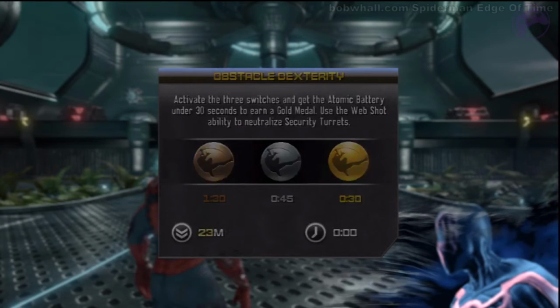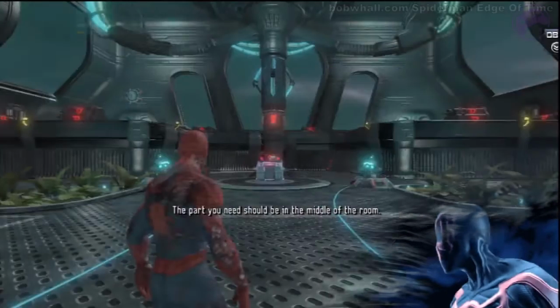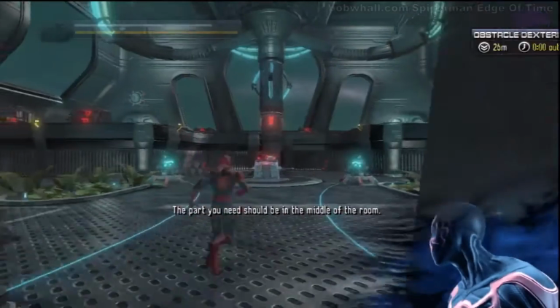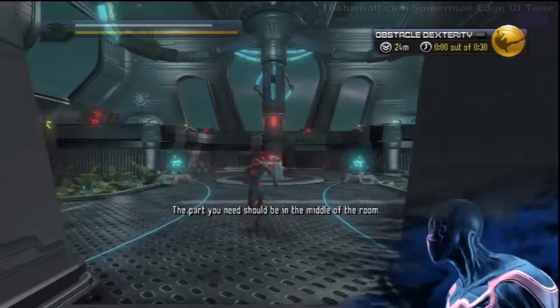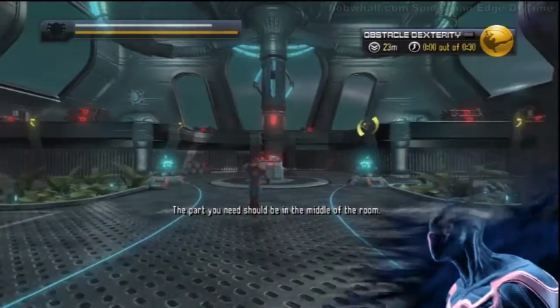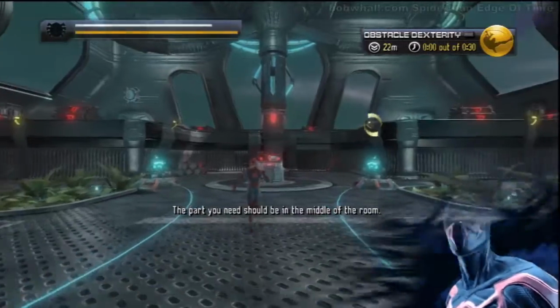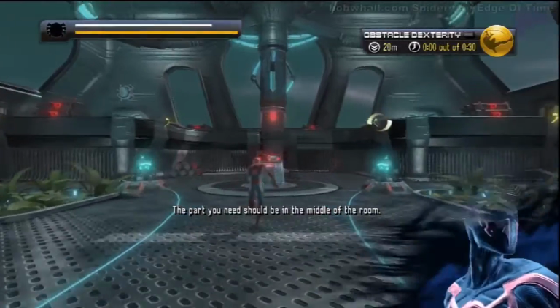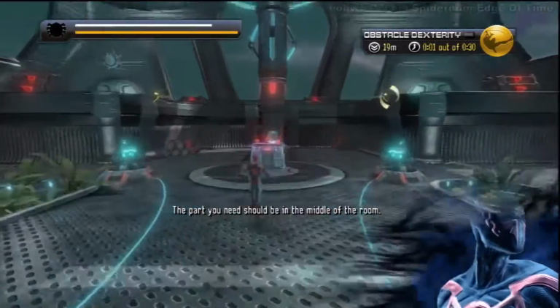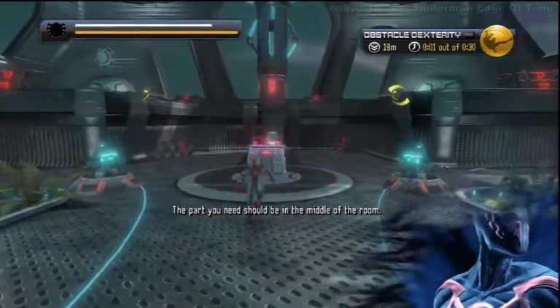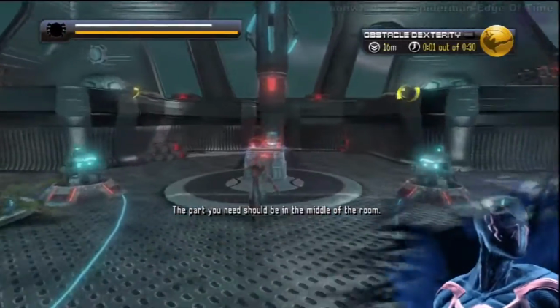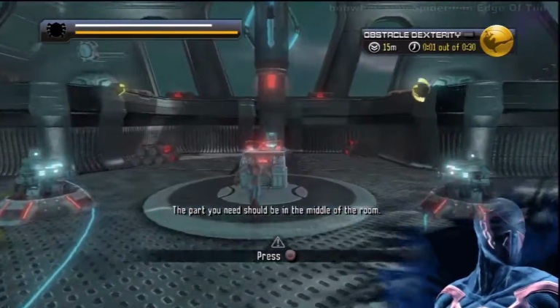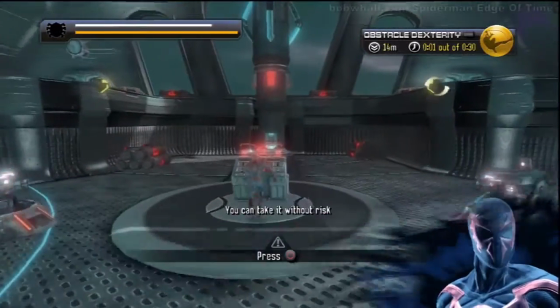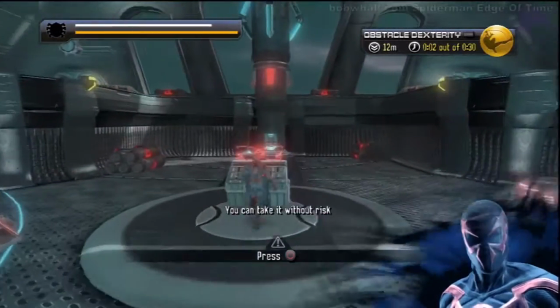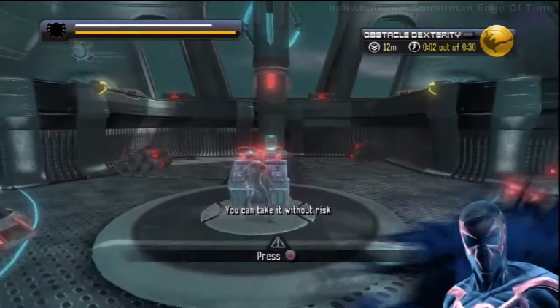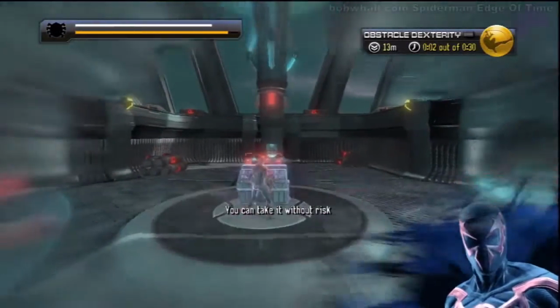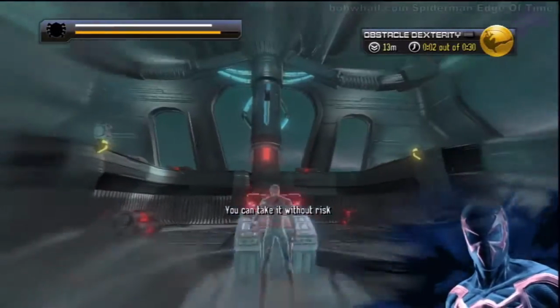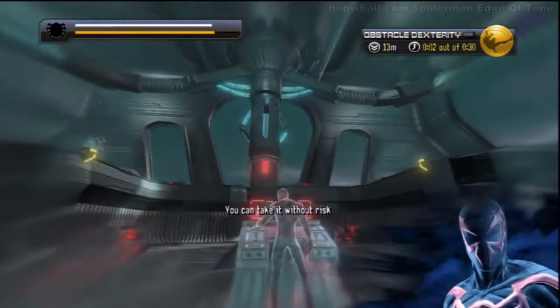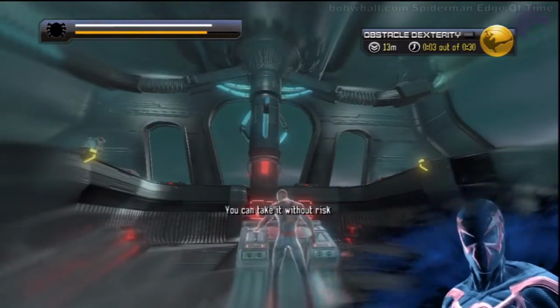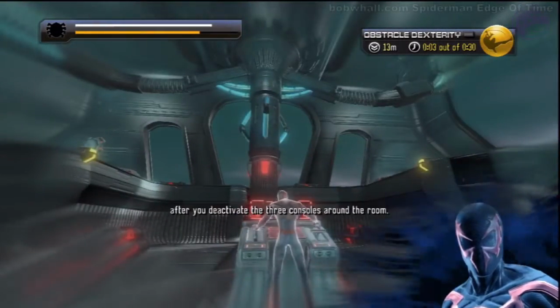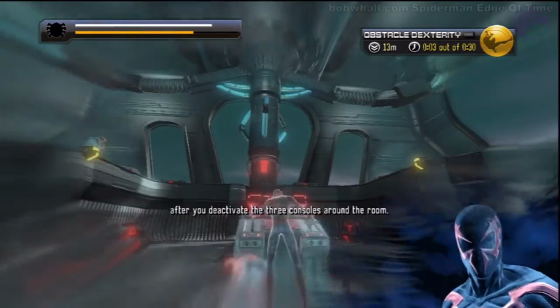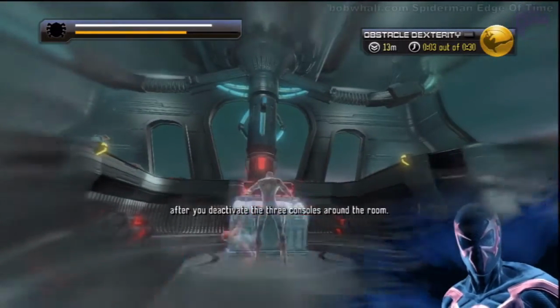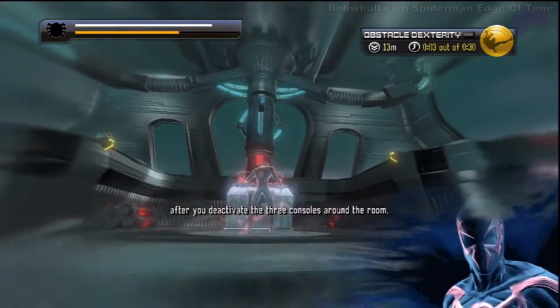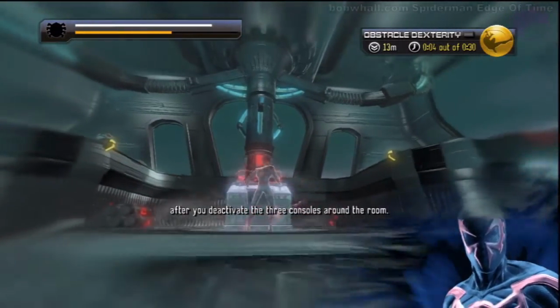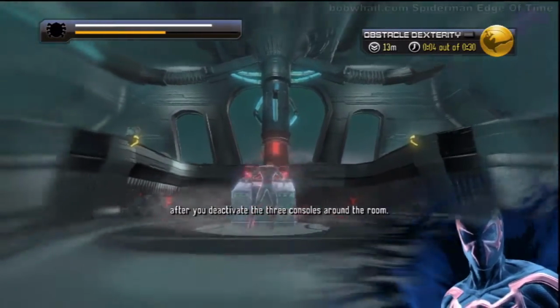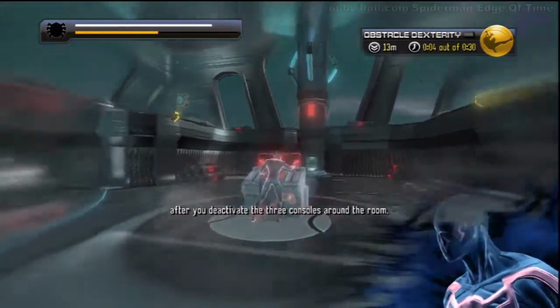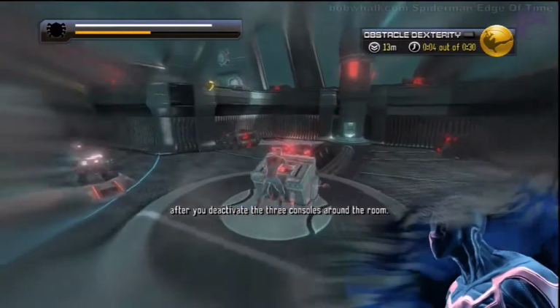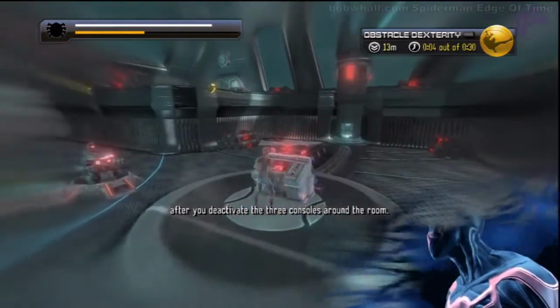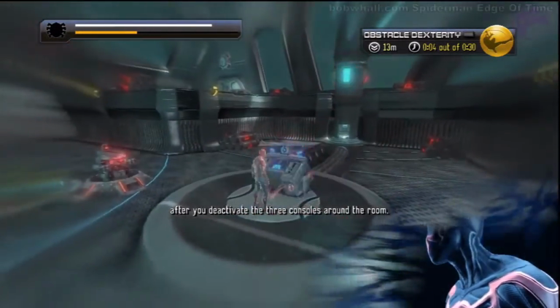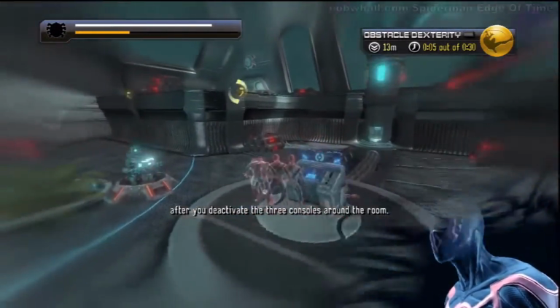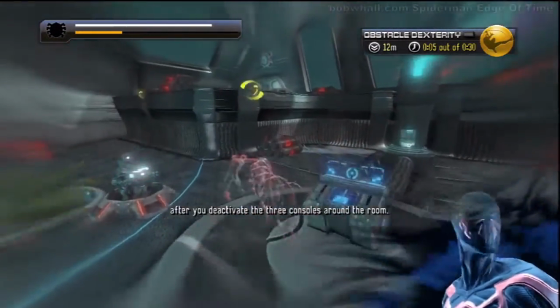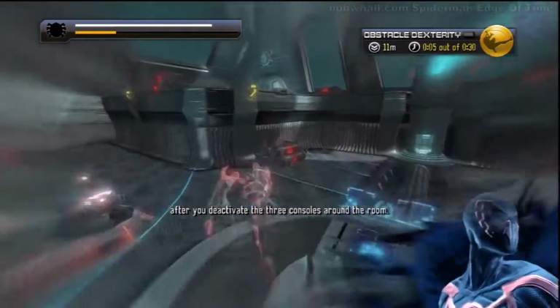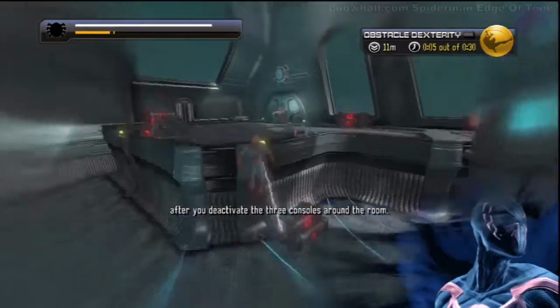The part you need should be in the middle of the room. You can take it without risk after you deactivate the three consoles around the room.